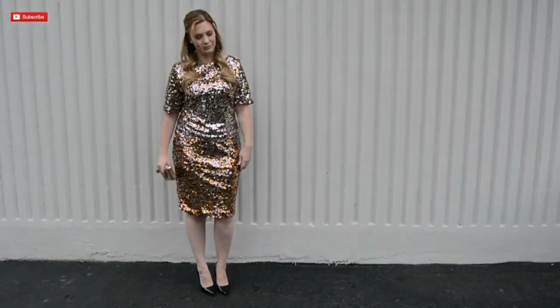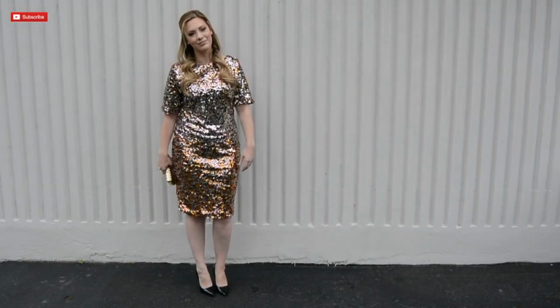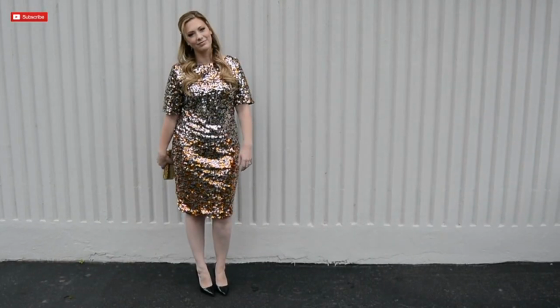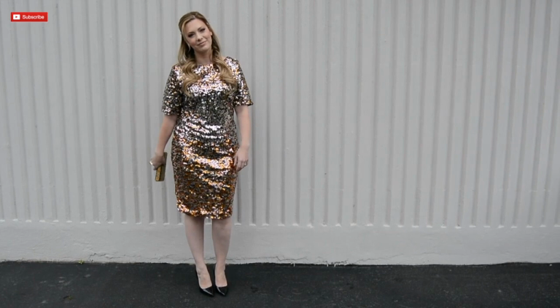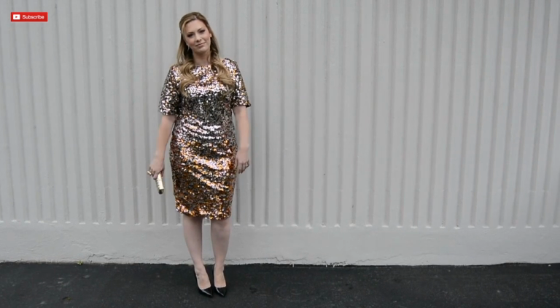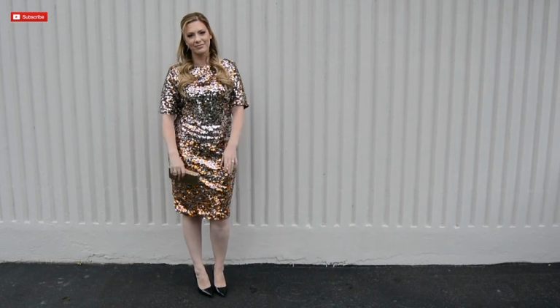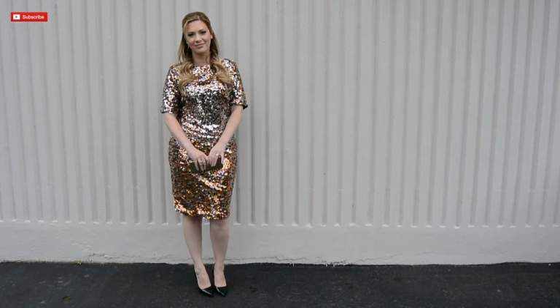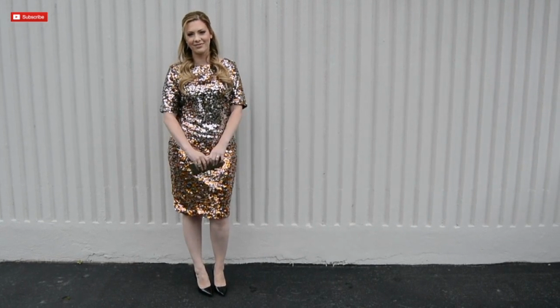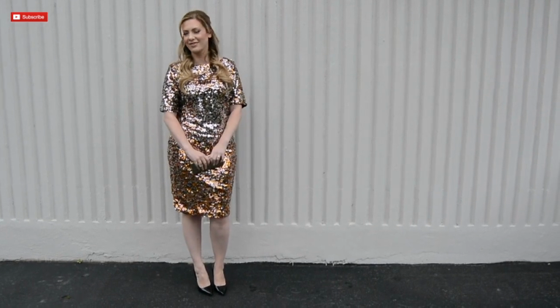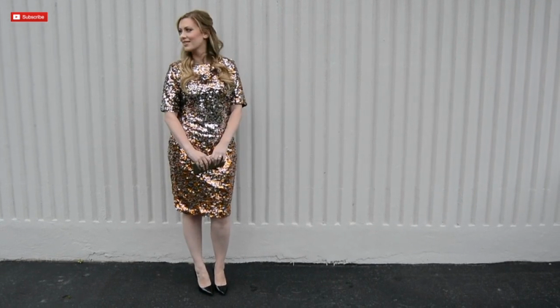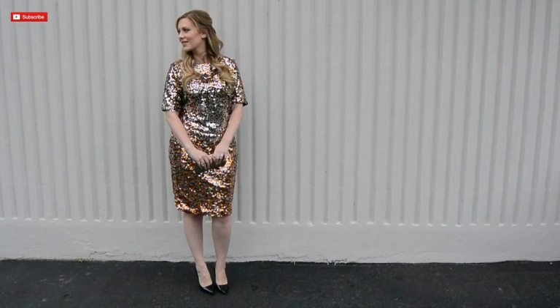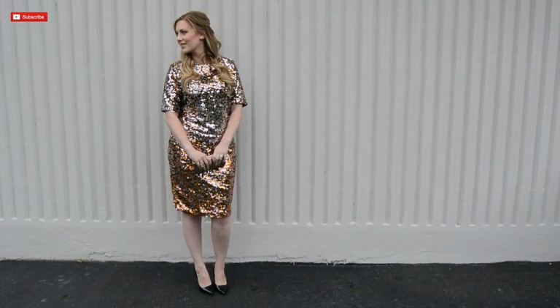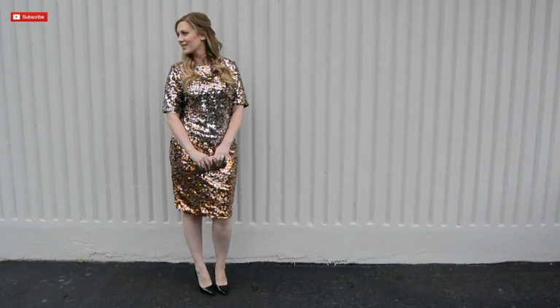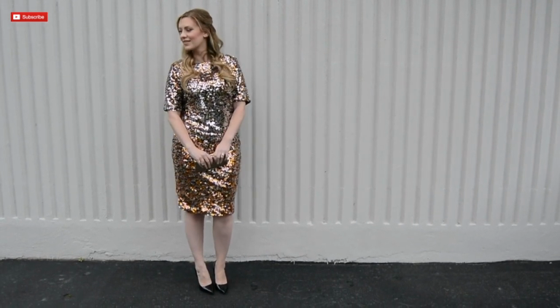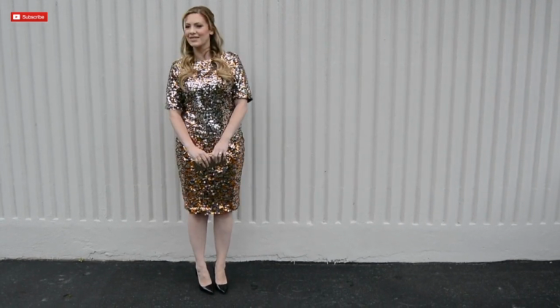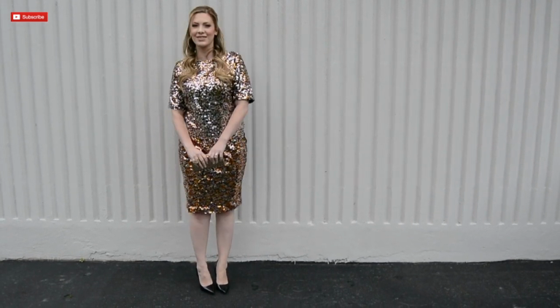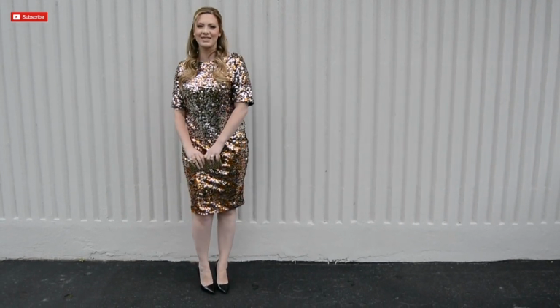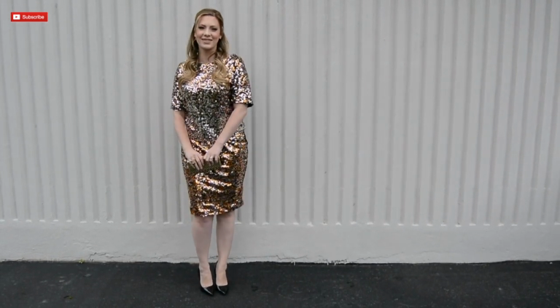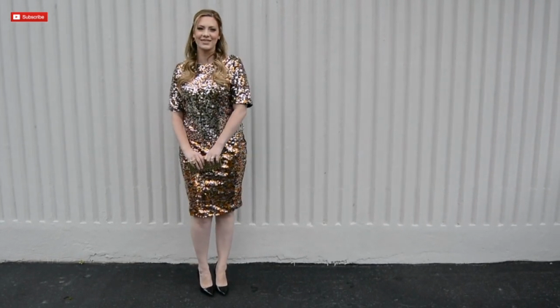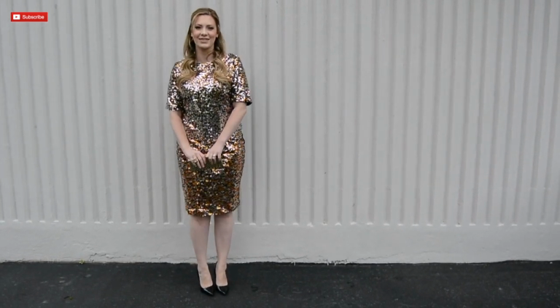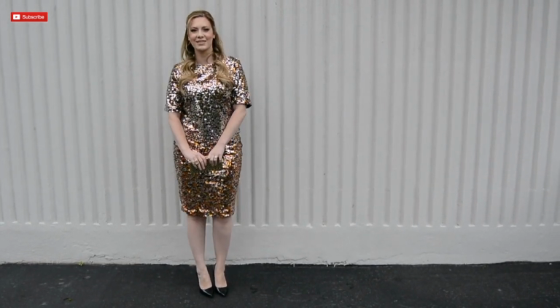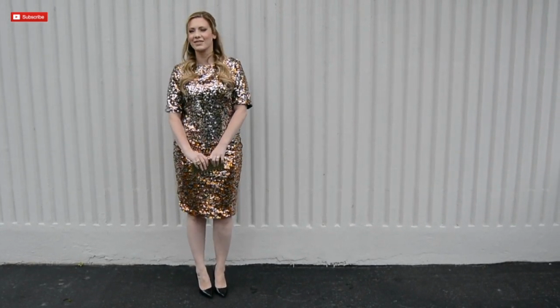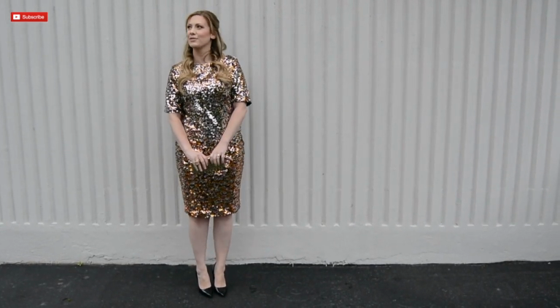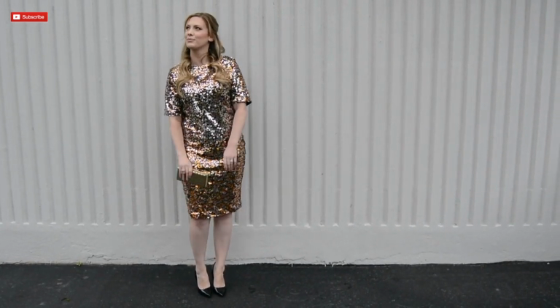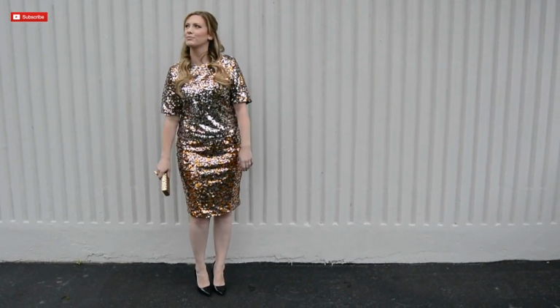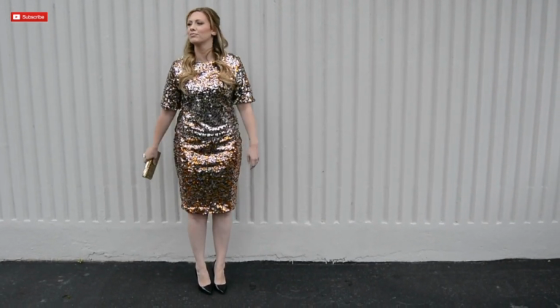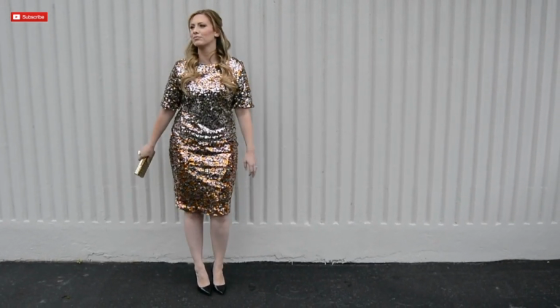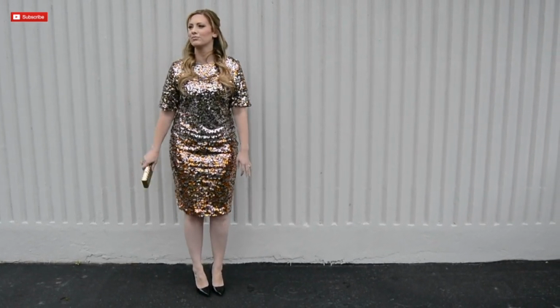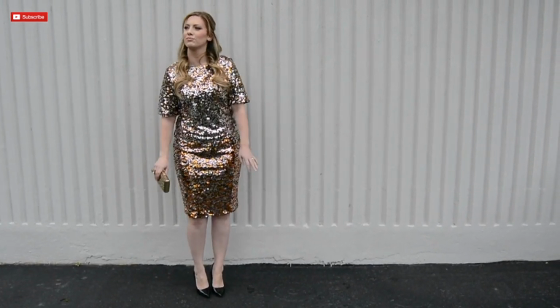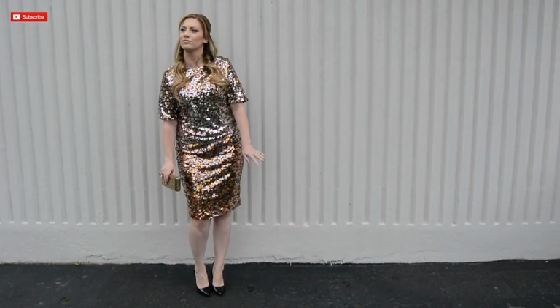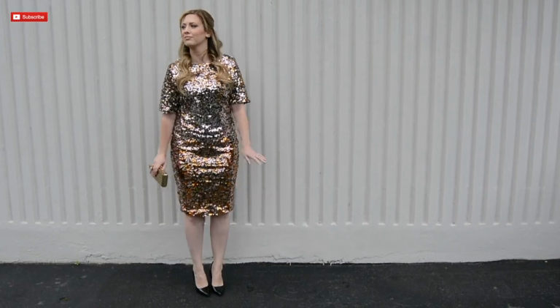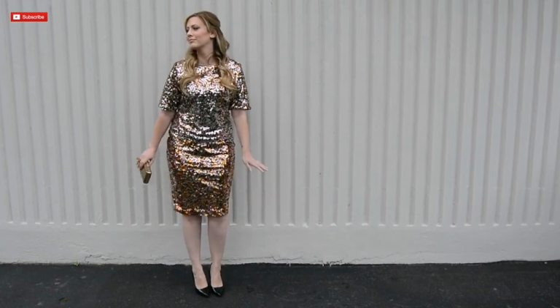Hope you enjoyed this video guys. I will see you on day two for the 12 days of holiday looks. See you tomorrow.